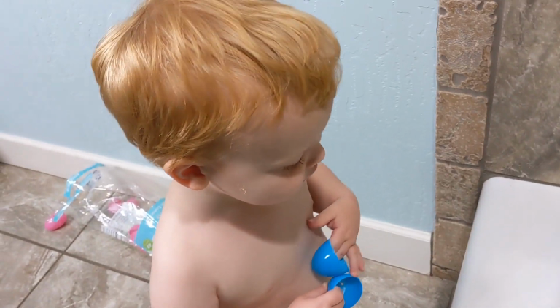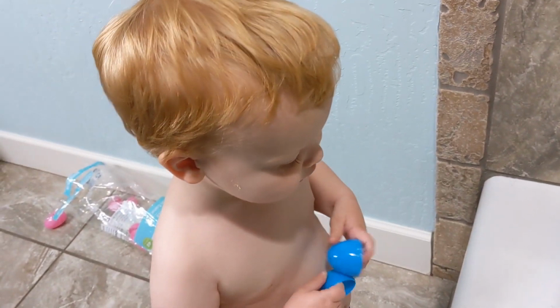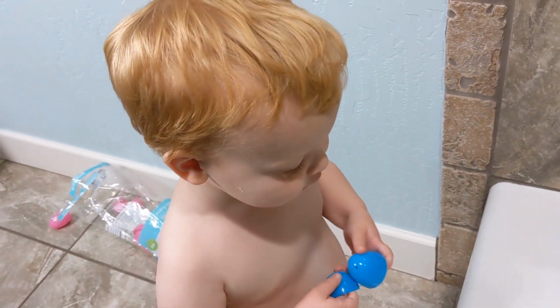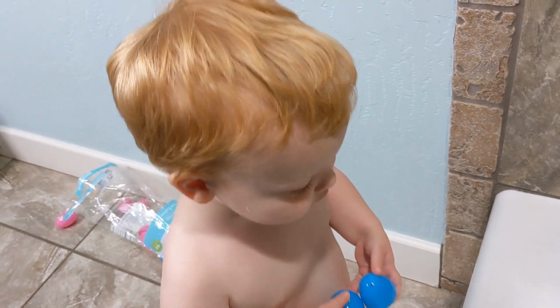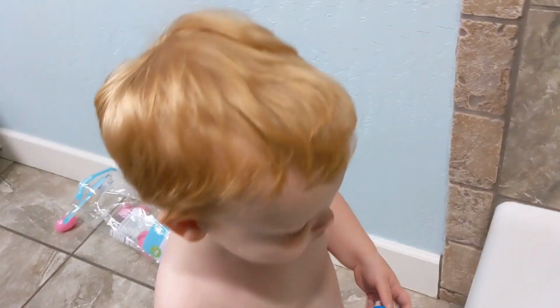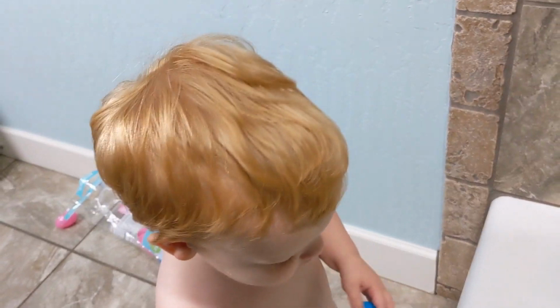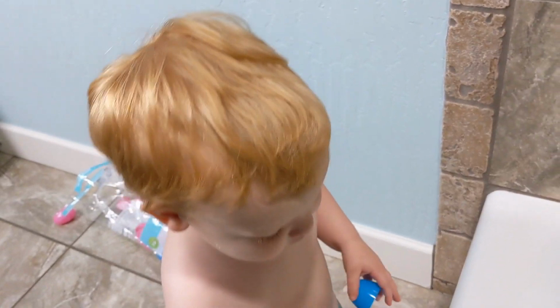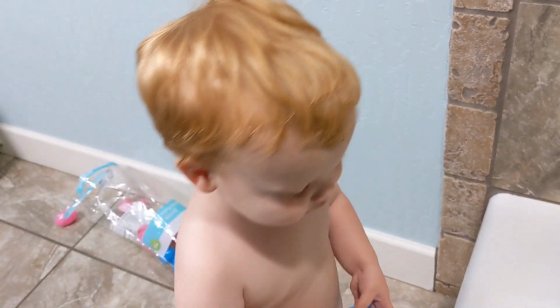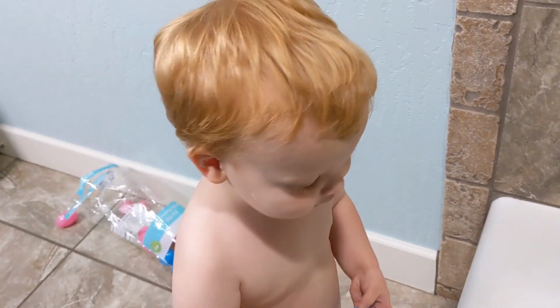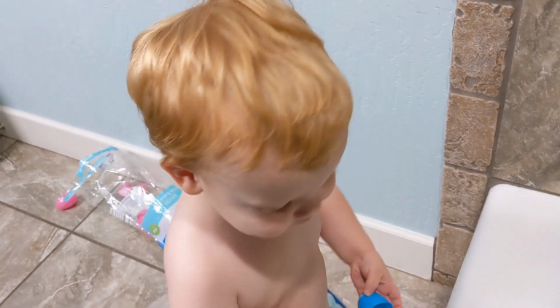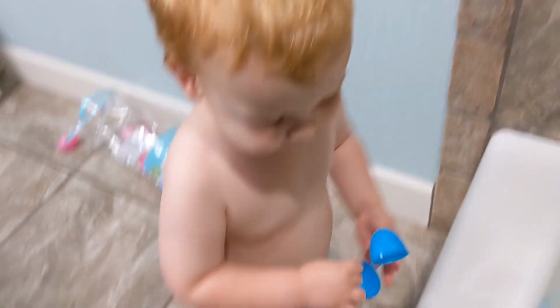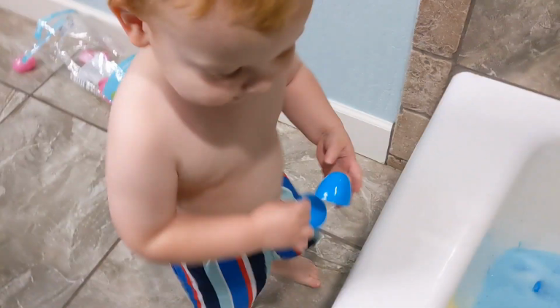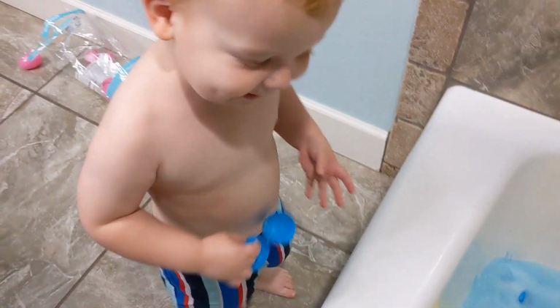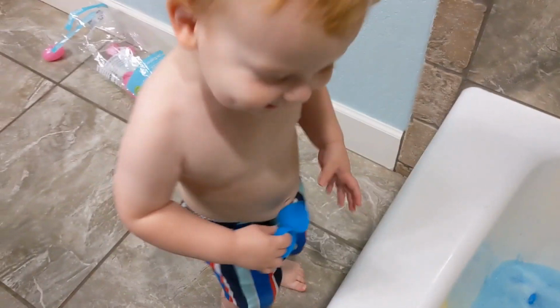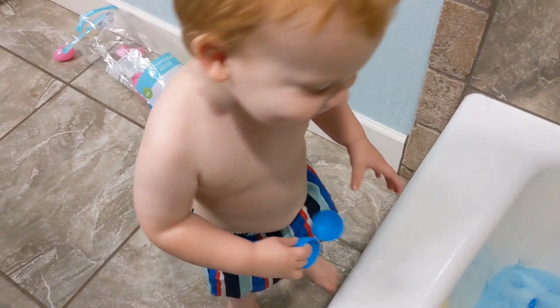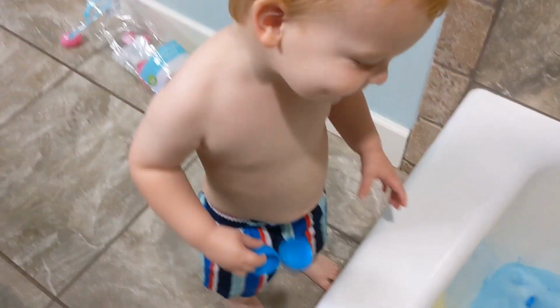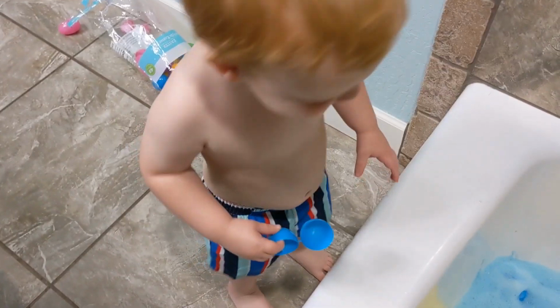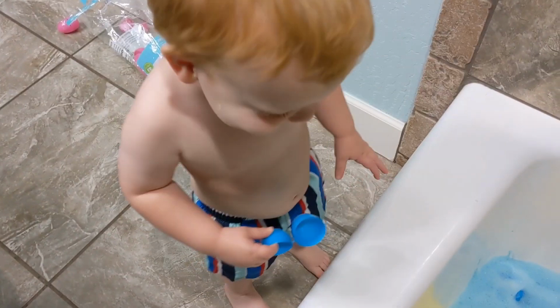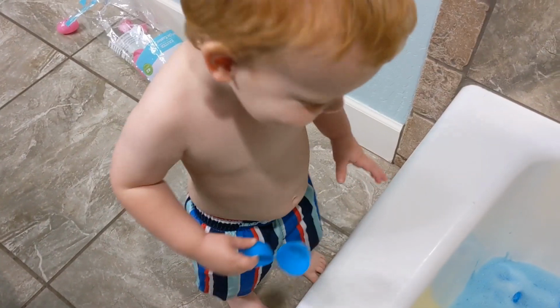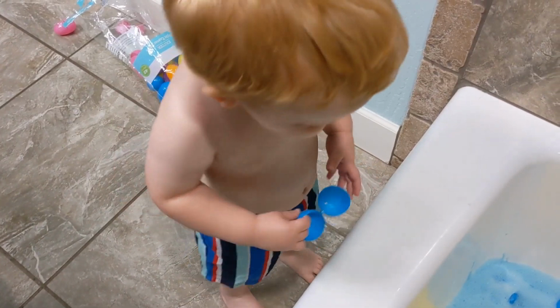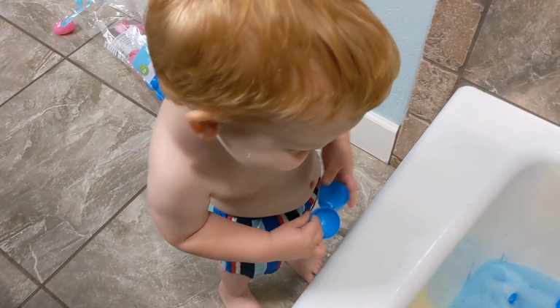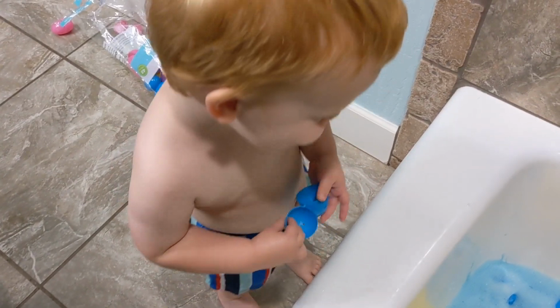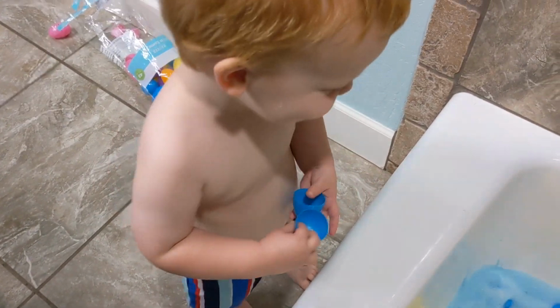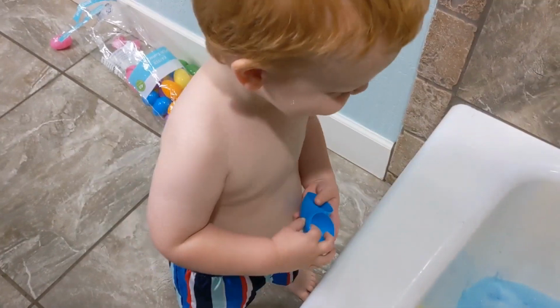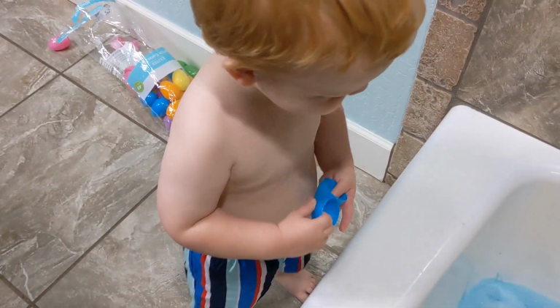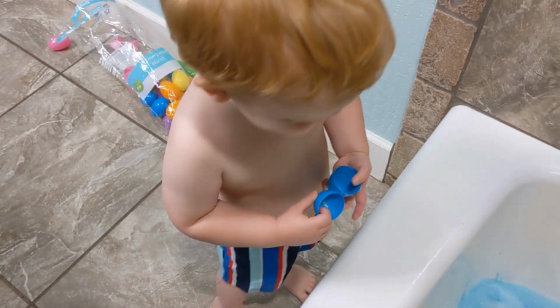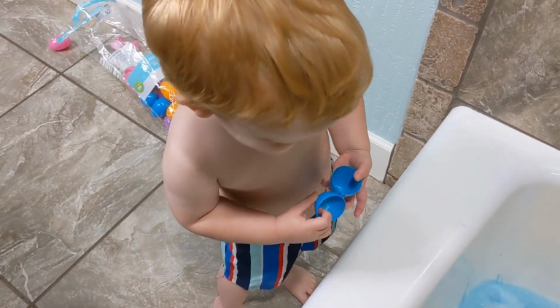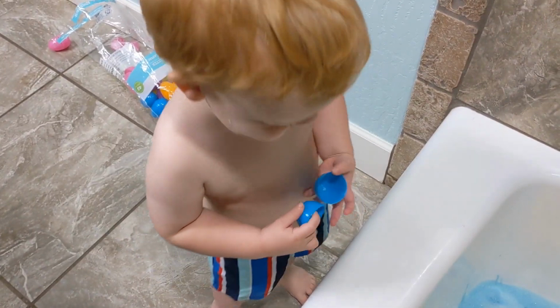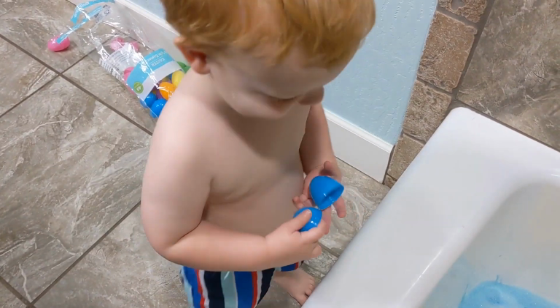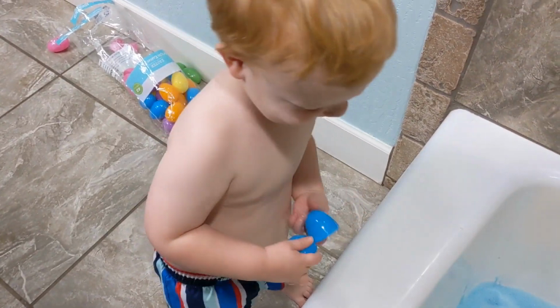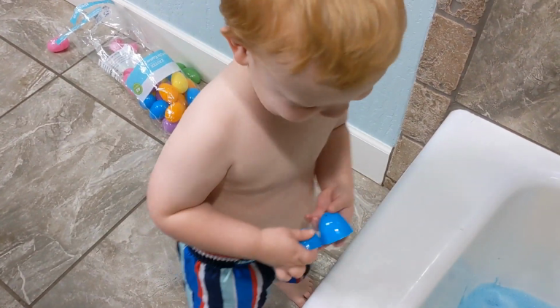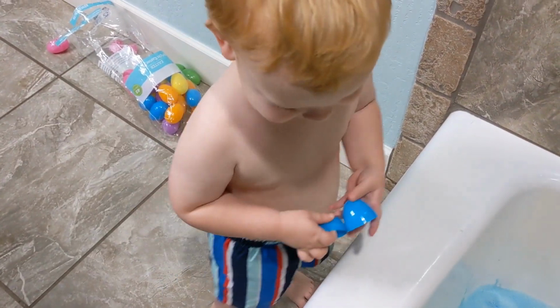Show me how excited you are. Can you do a dance? Yeah! Foam time! Okay, here we go!